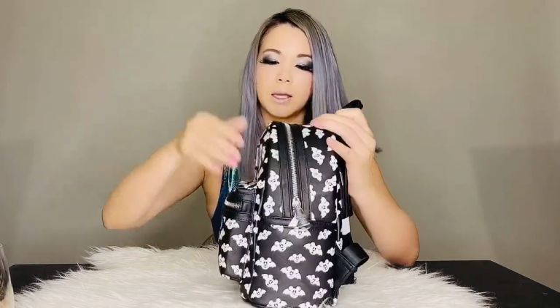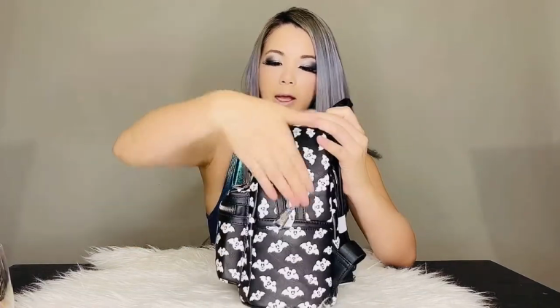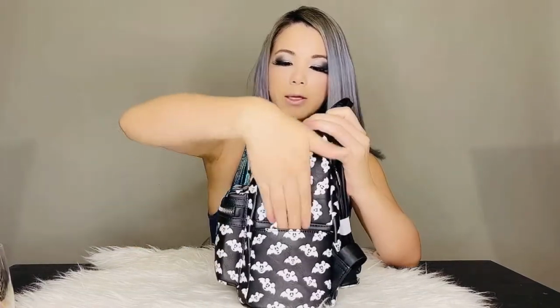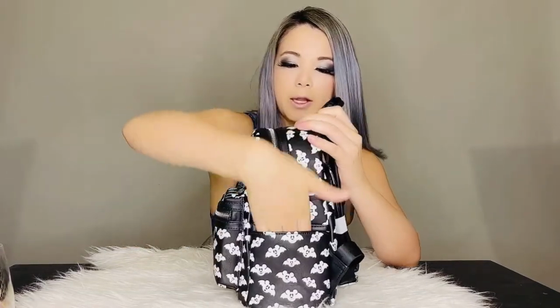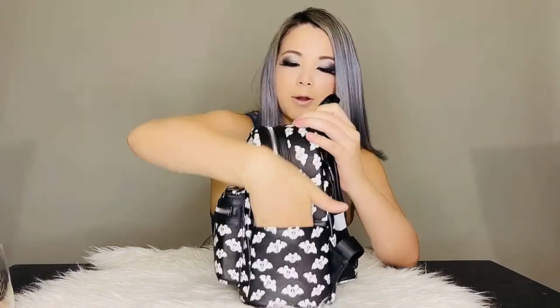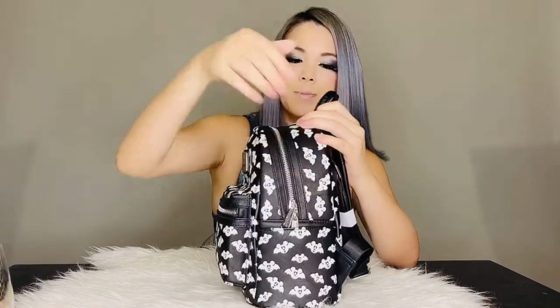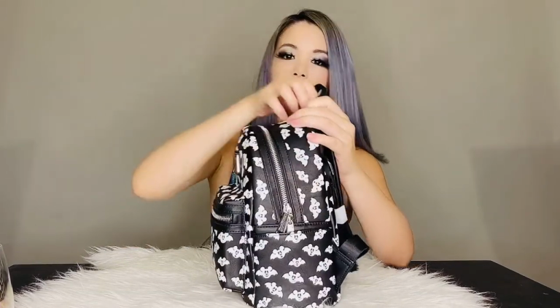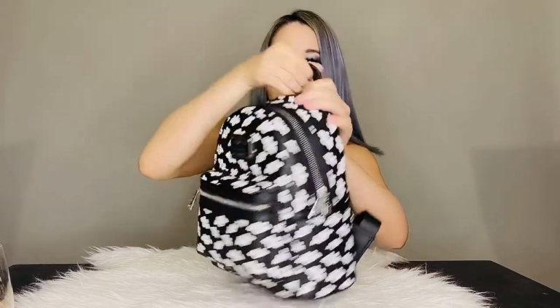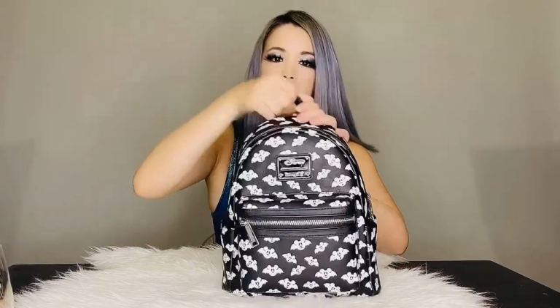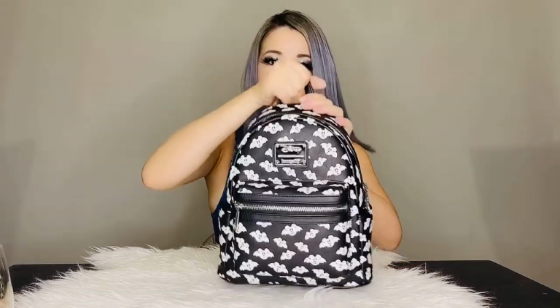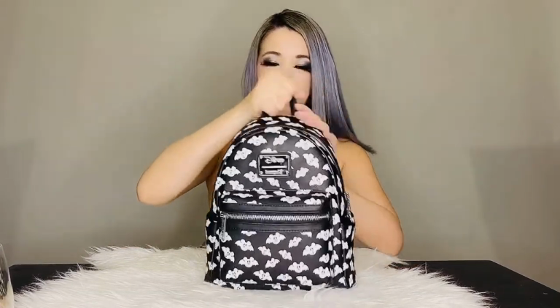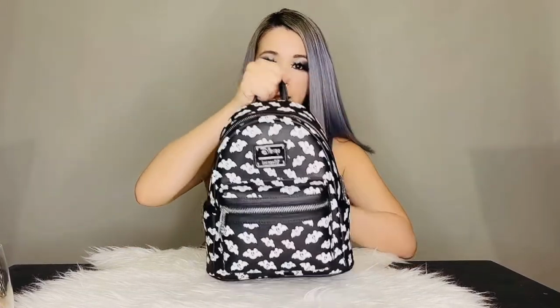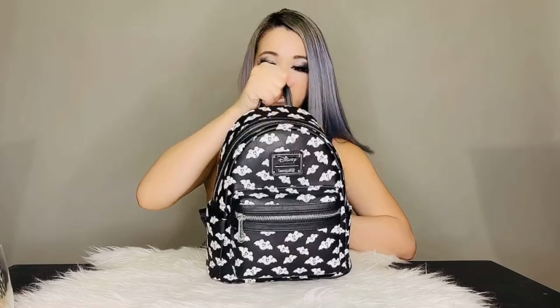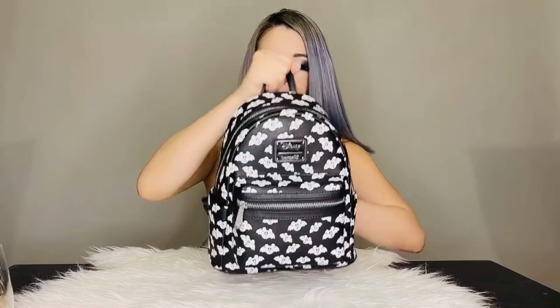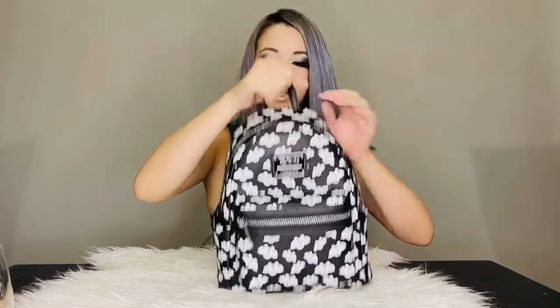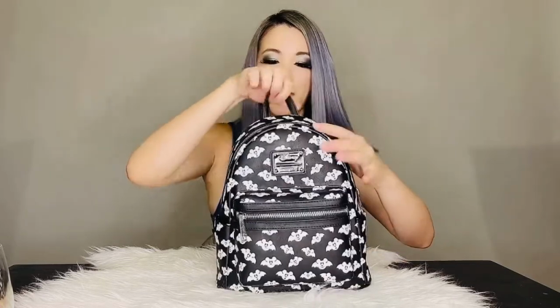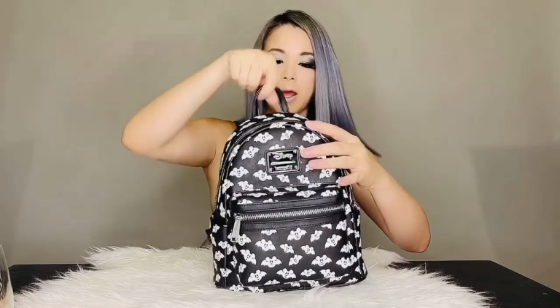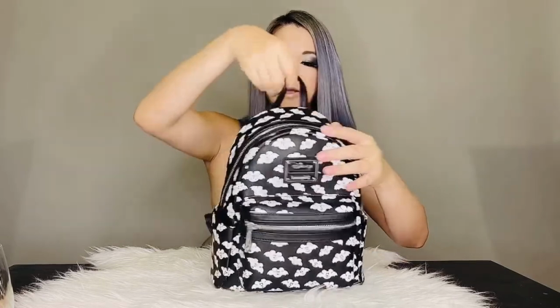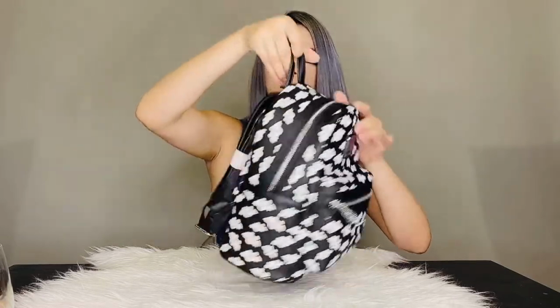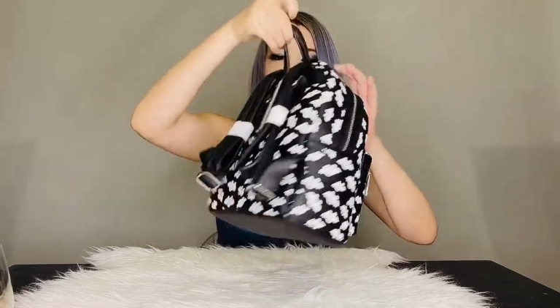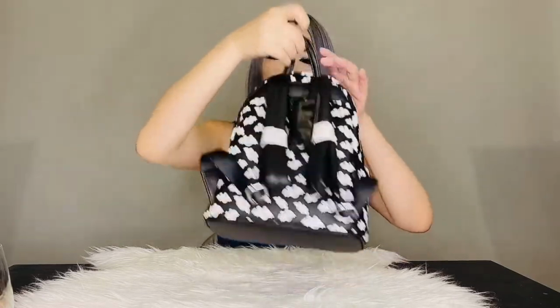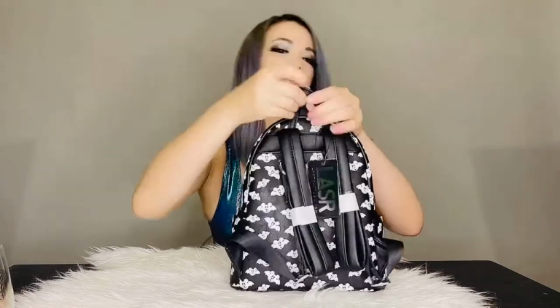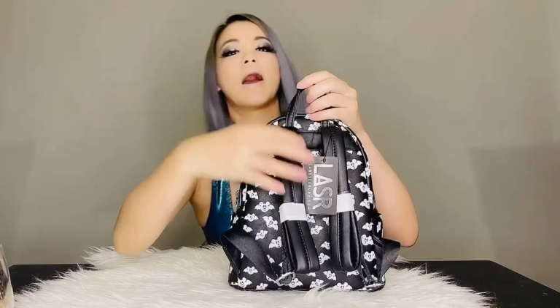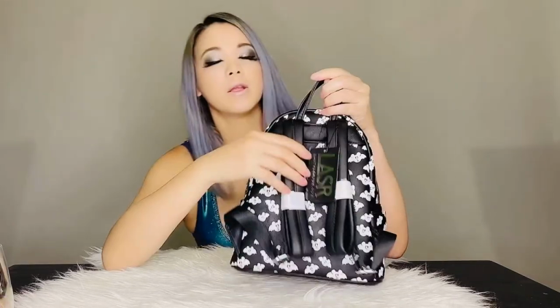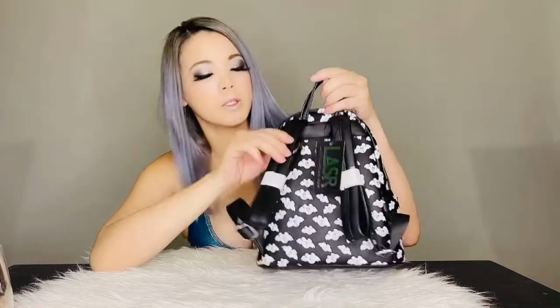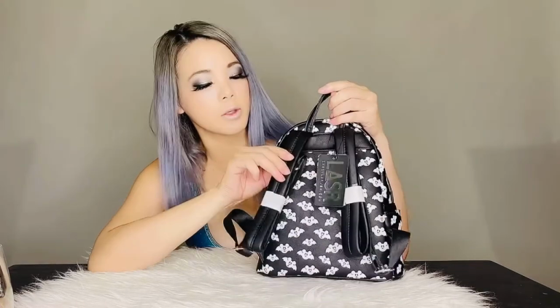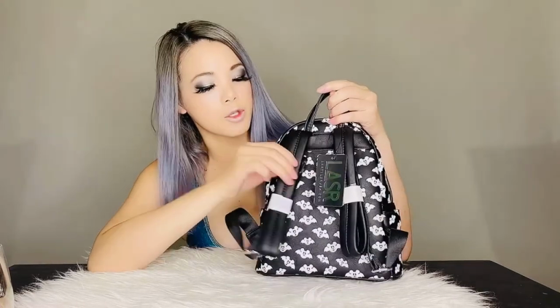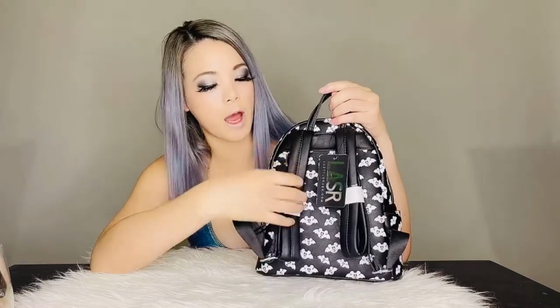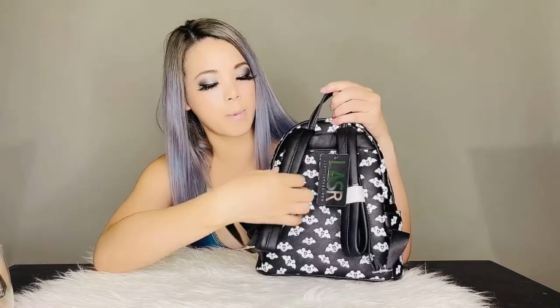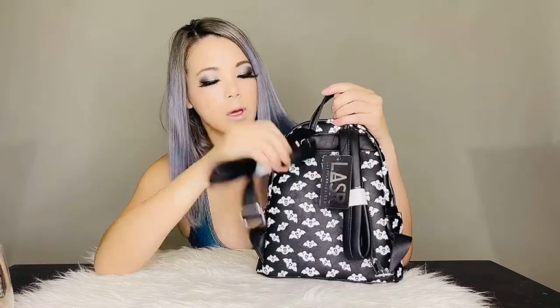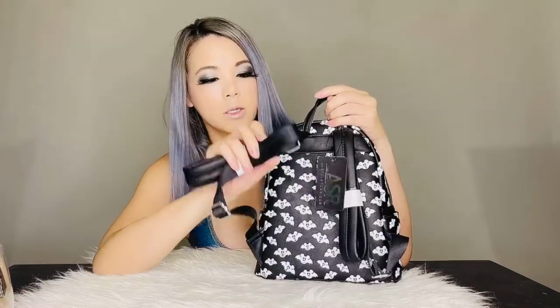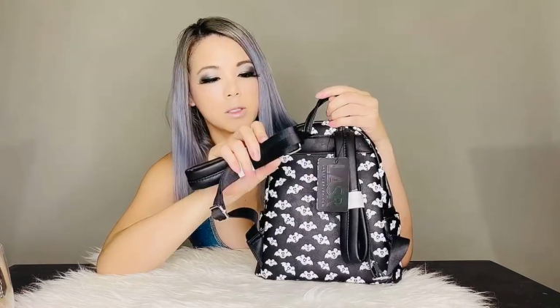And here, a top handle and padded shoulder strap that's adjustable.